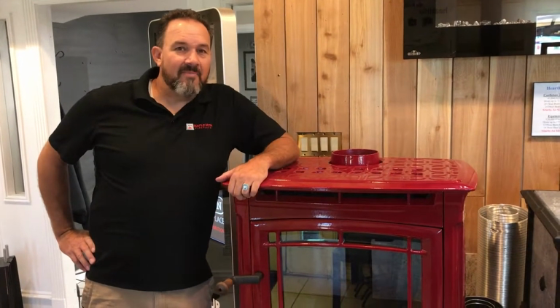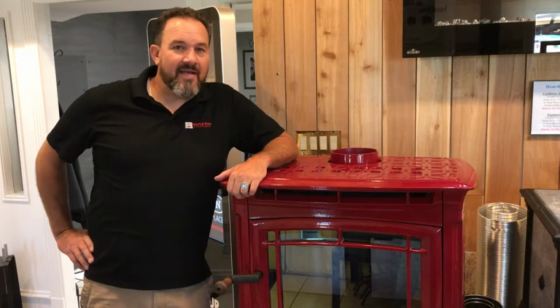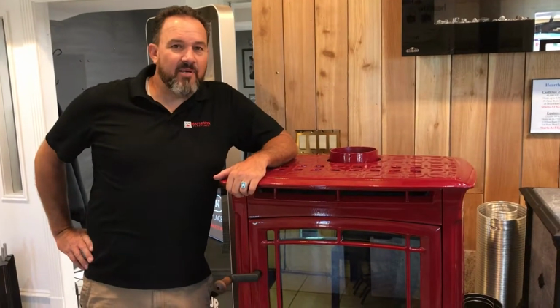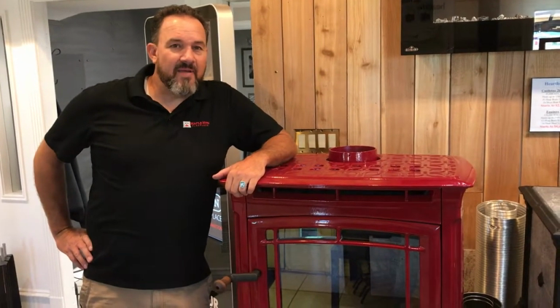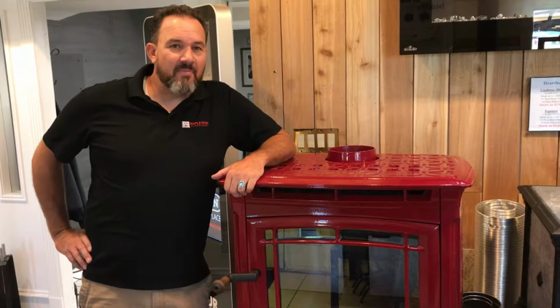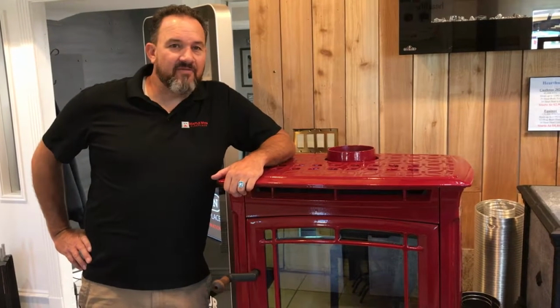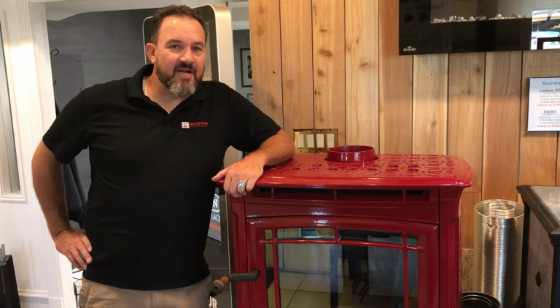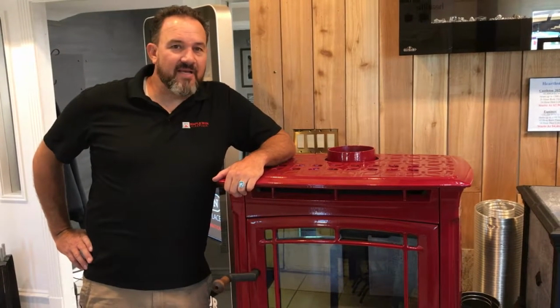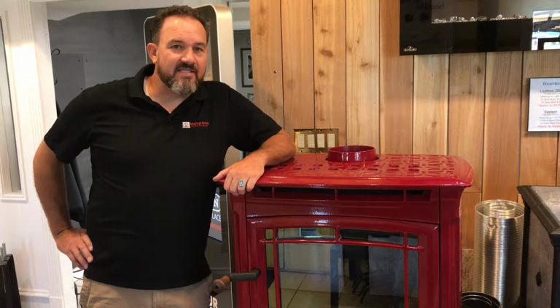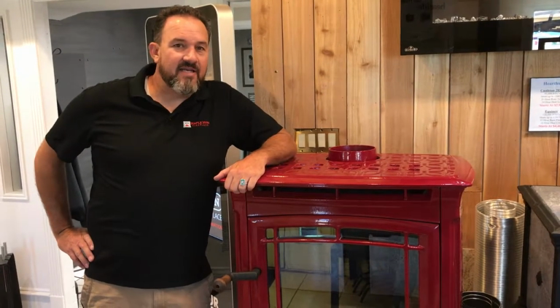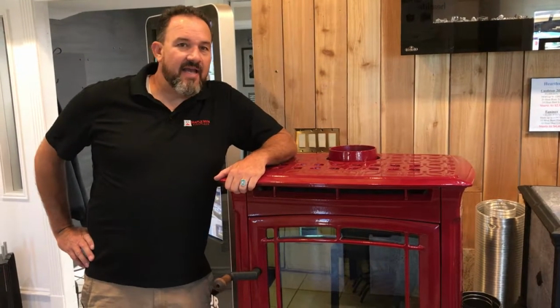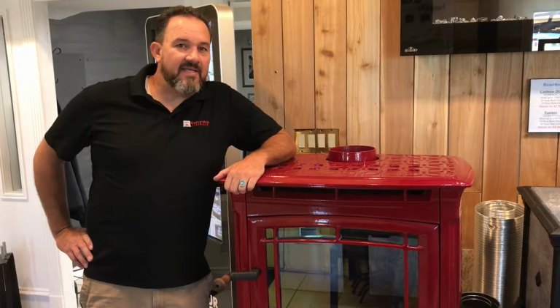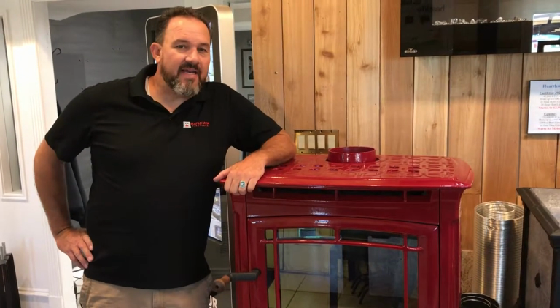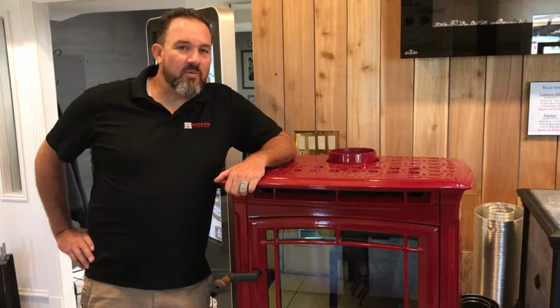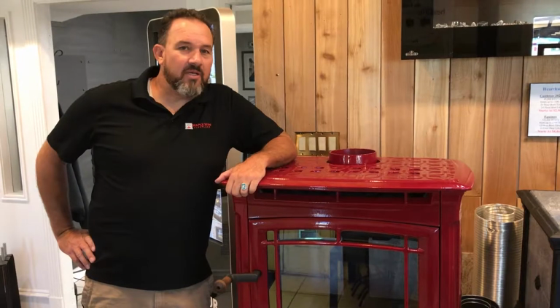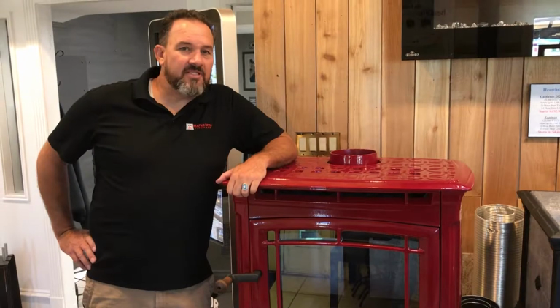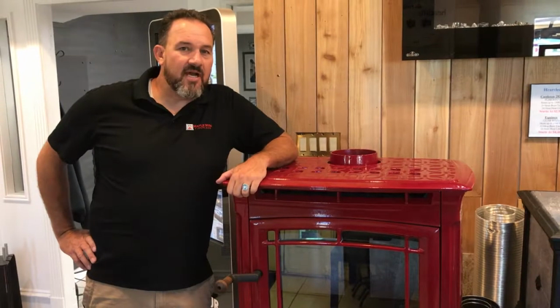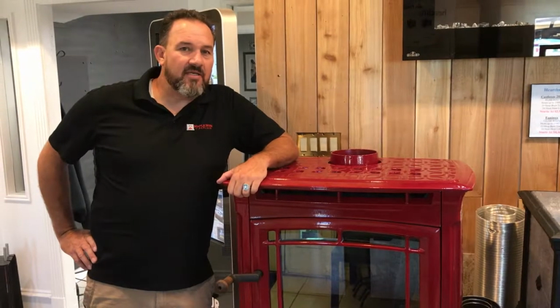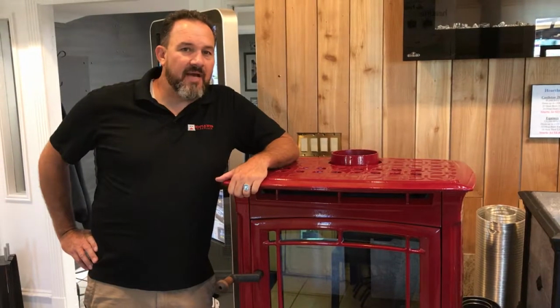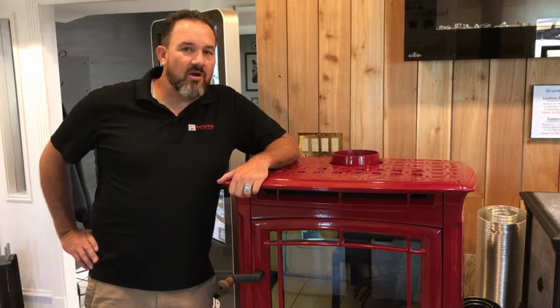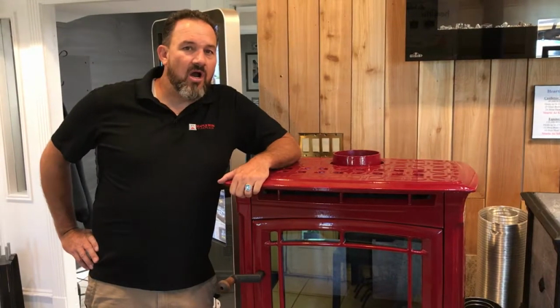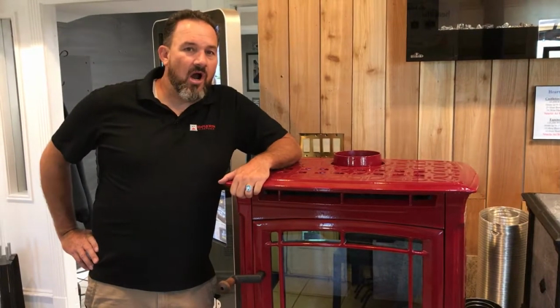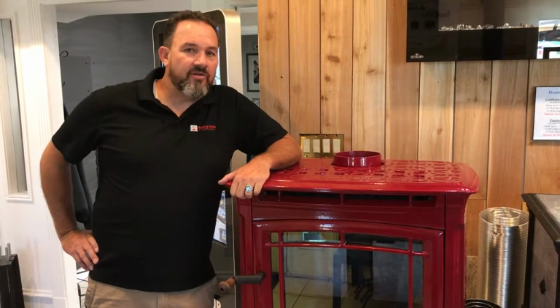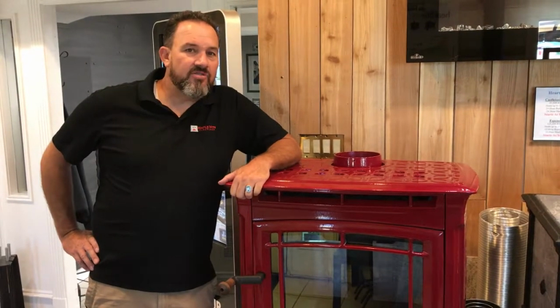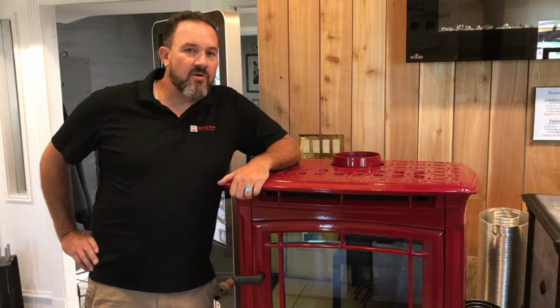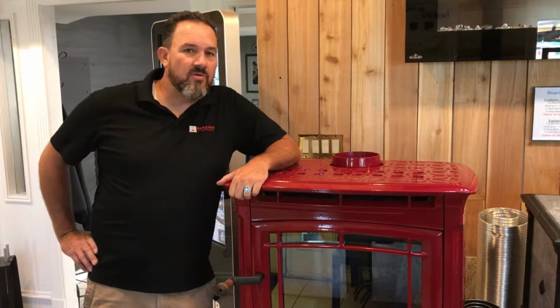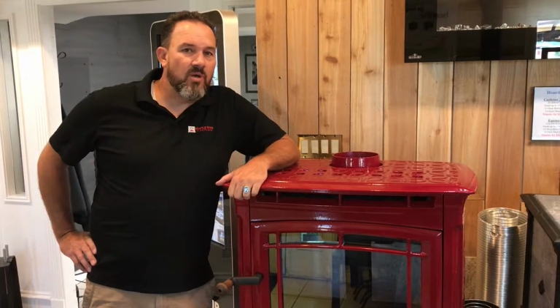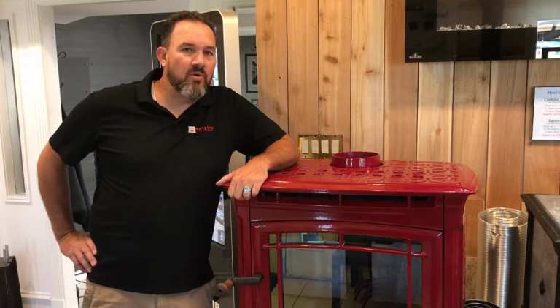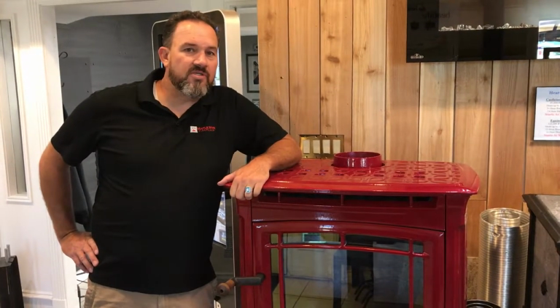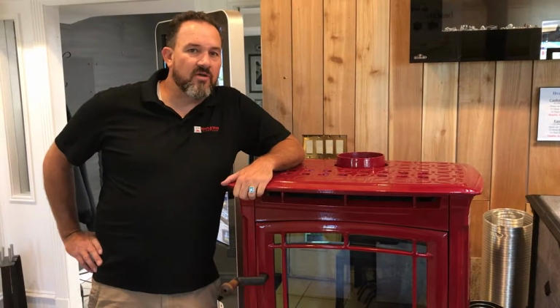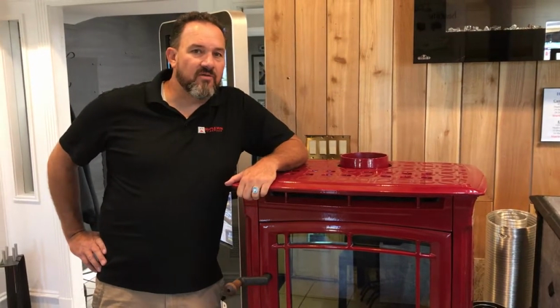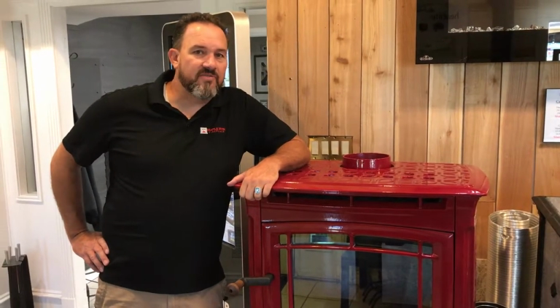Matt here with Maple Mountain Fireplace. Today we're going to be talking about Hearthstone wood stoves.